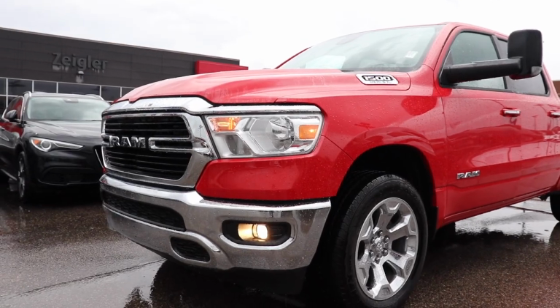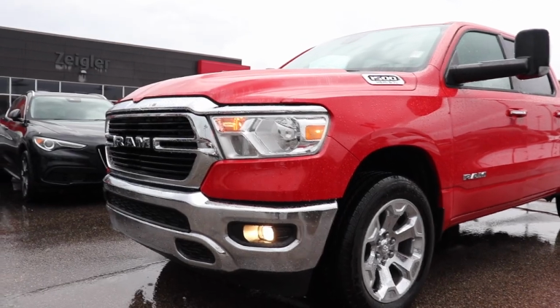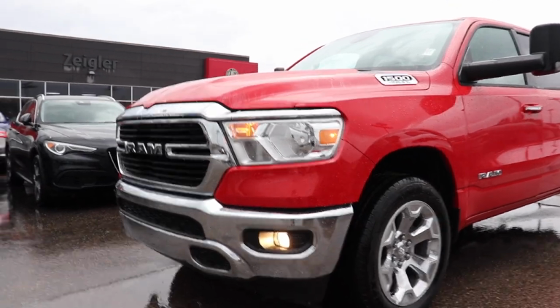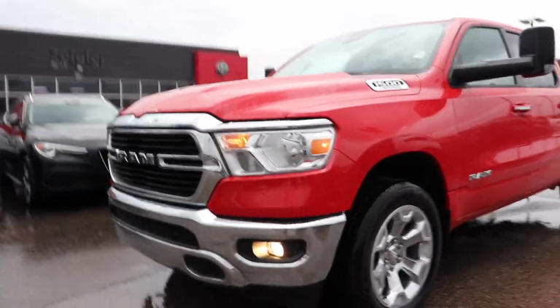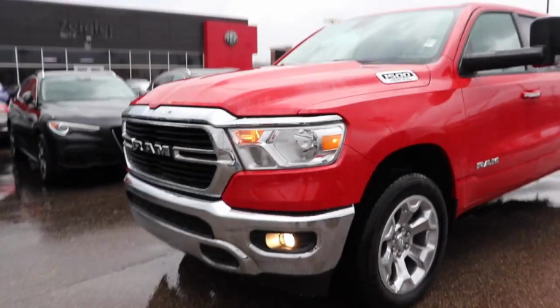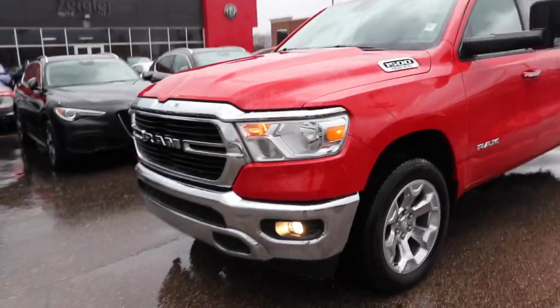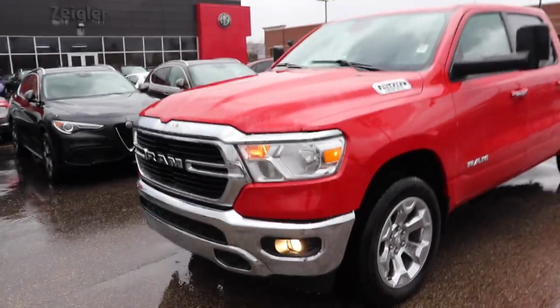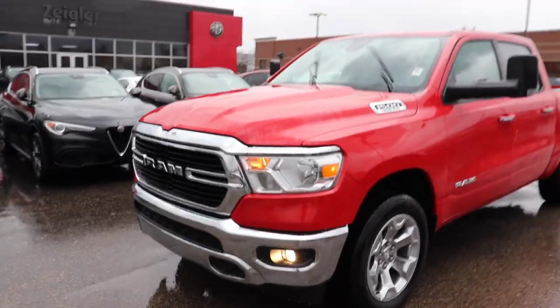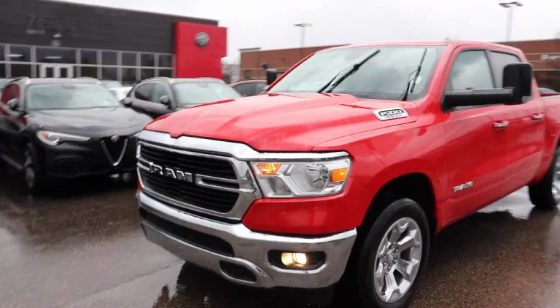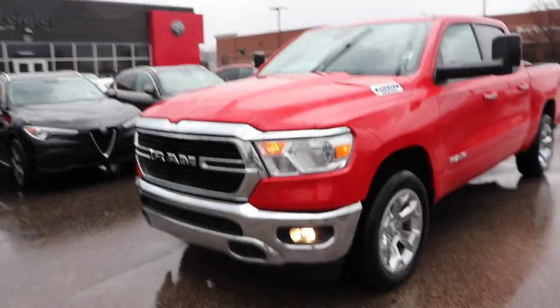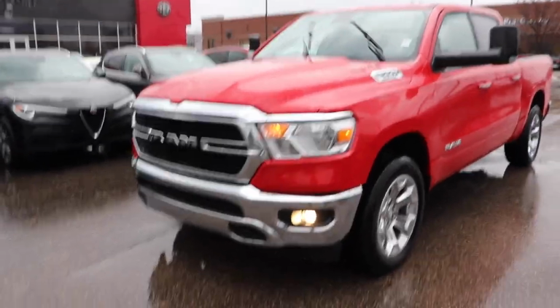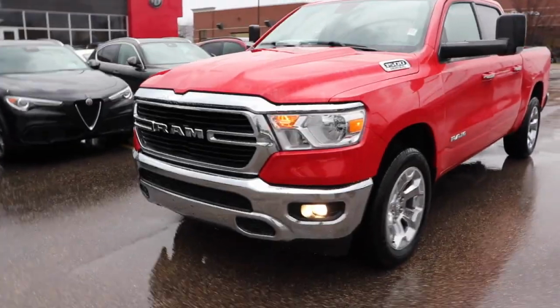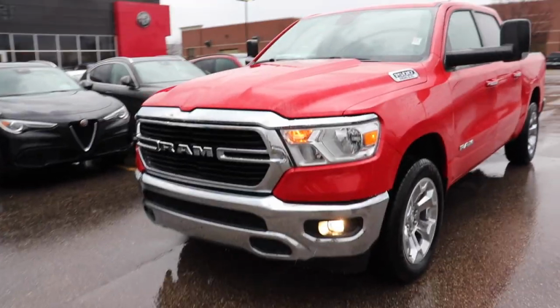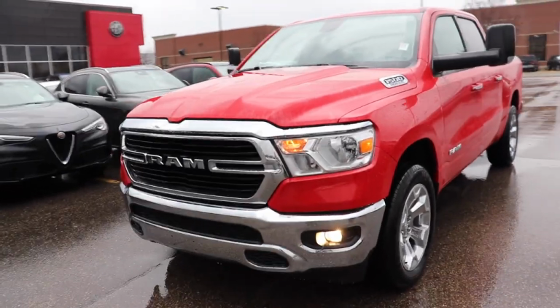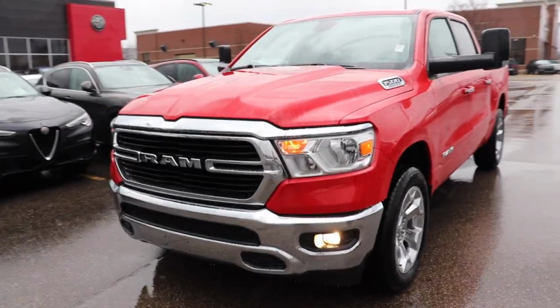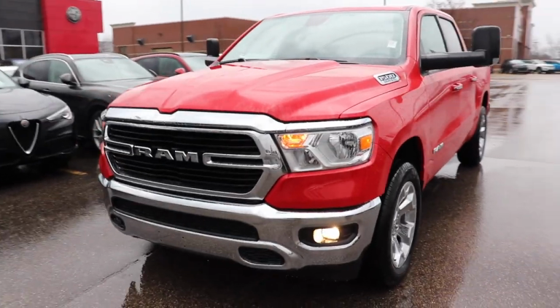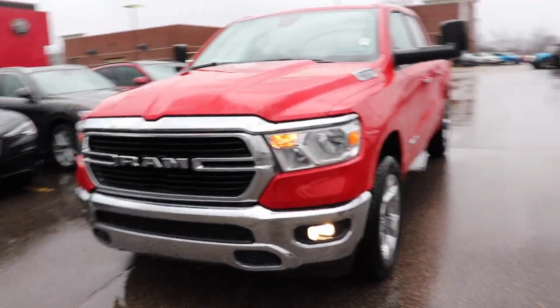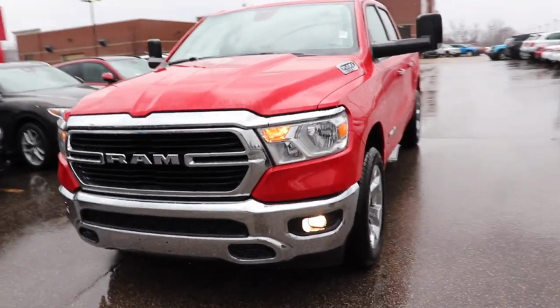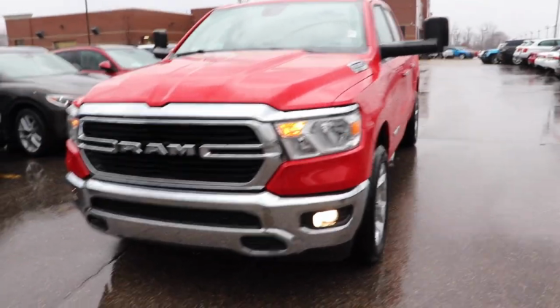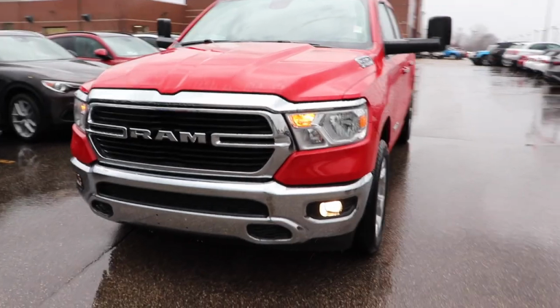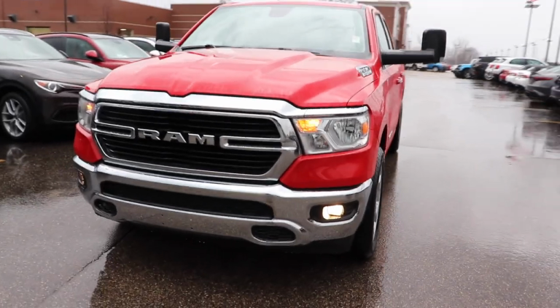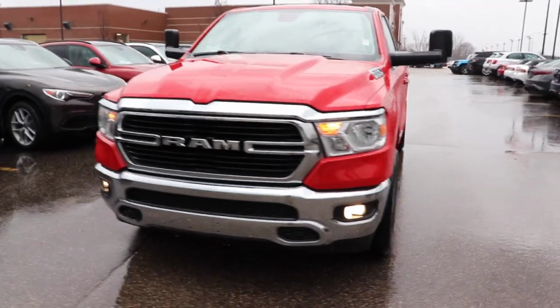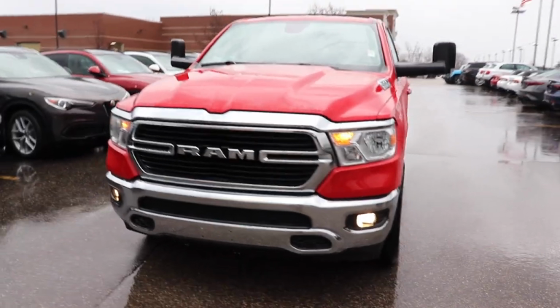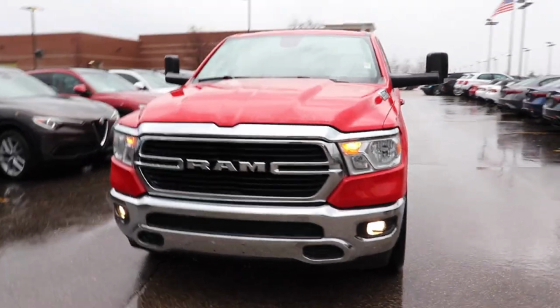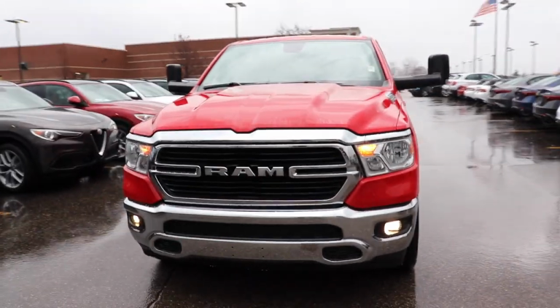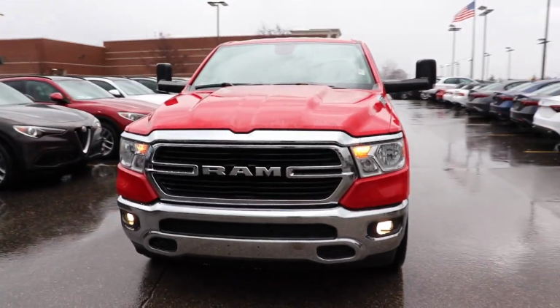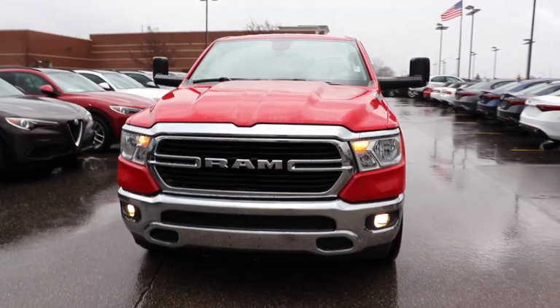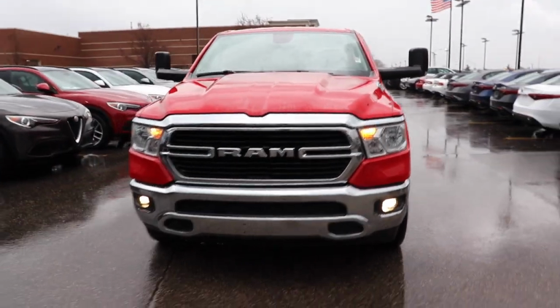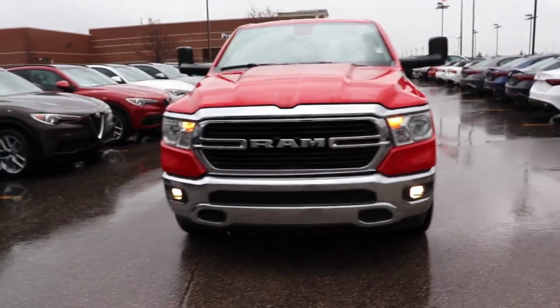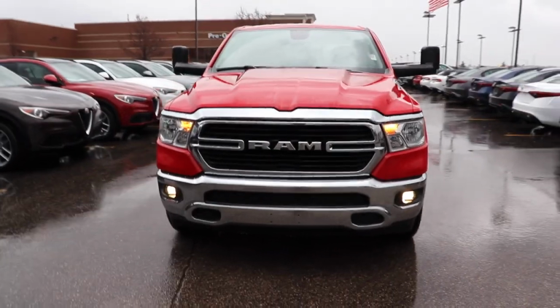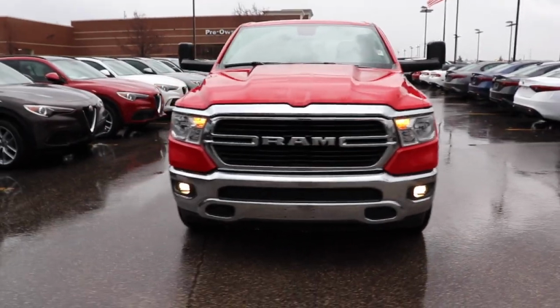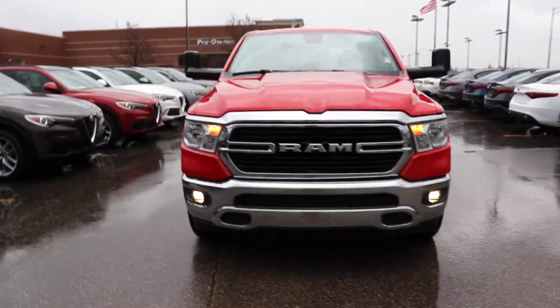Hello YouTube! Today I'm taking a look at this 2019 Ram 1500 Bighorn.